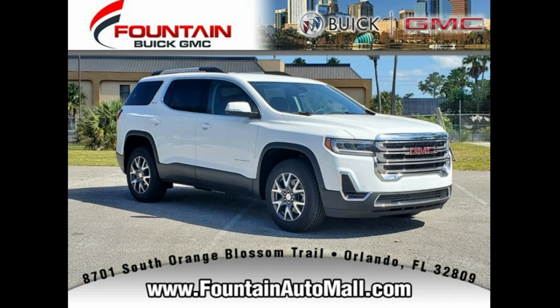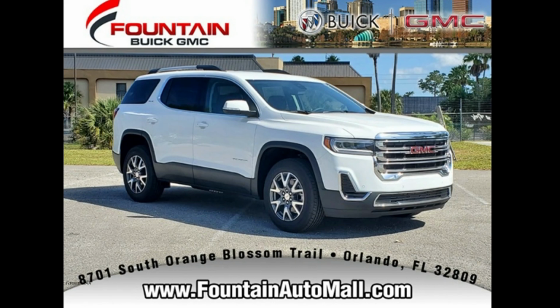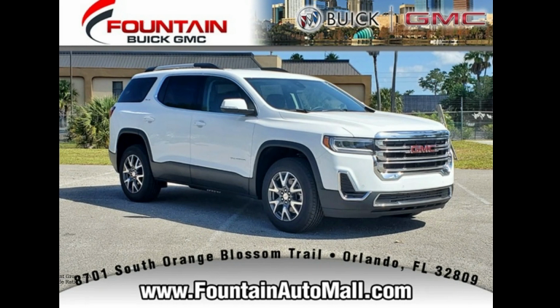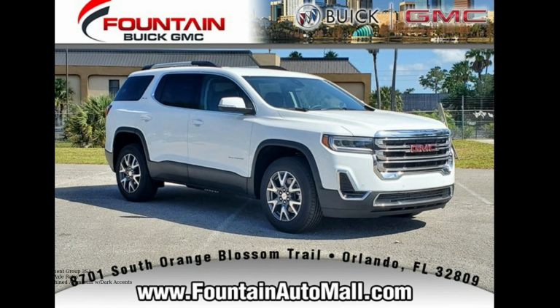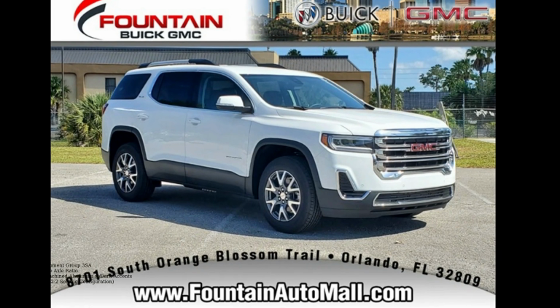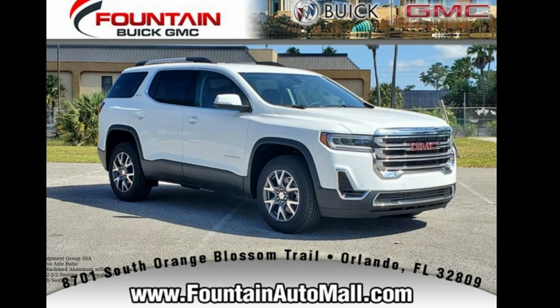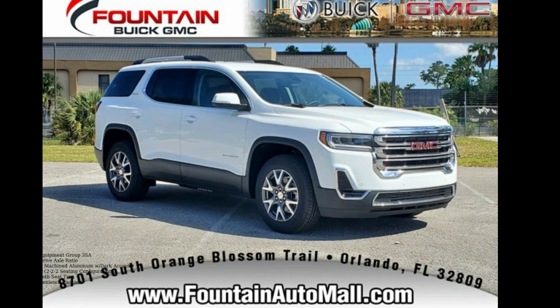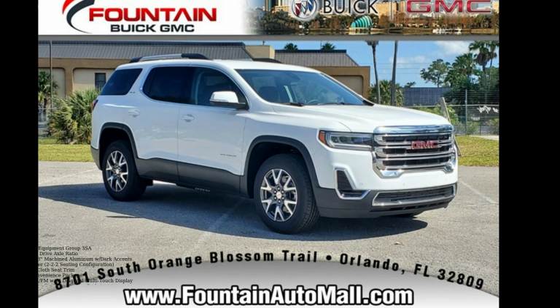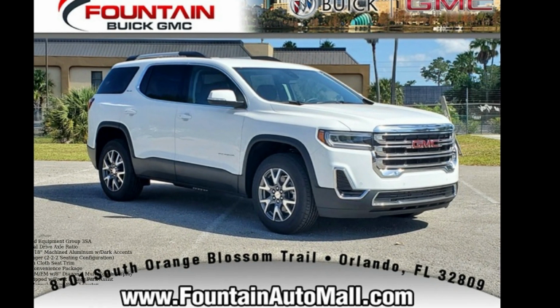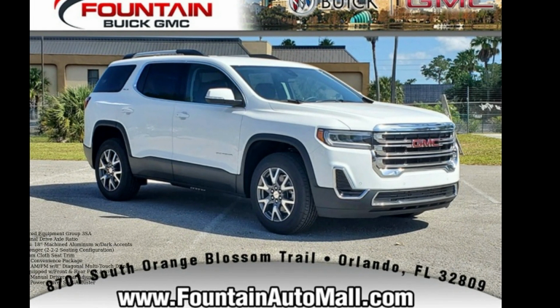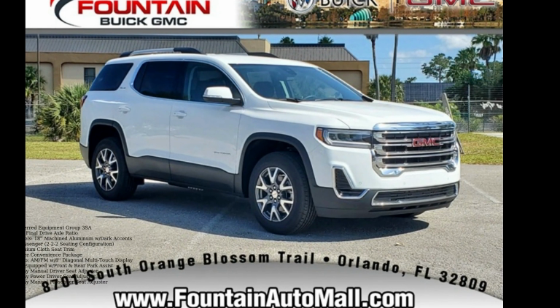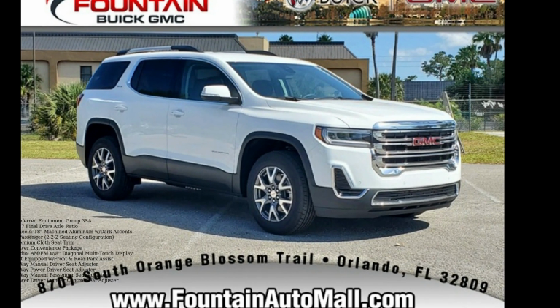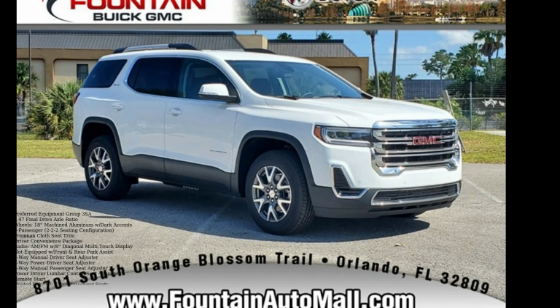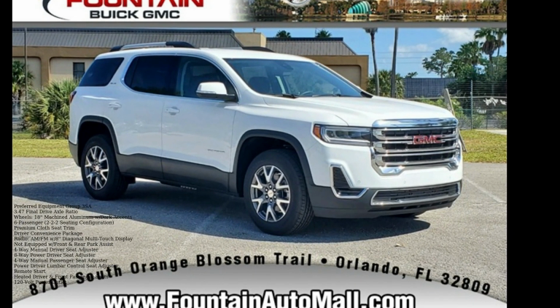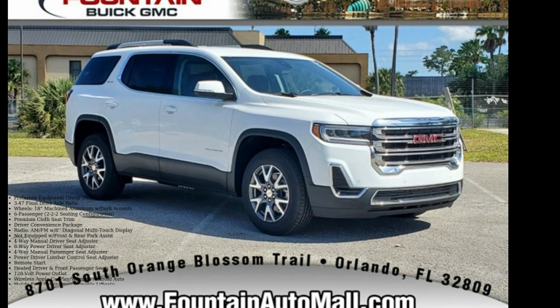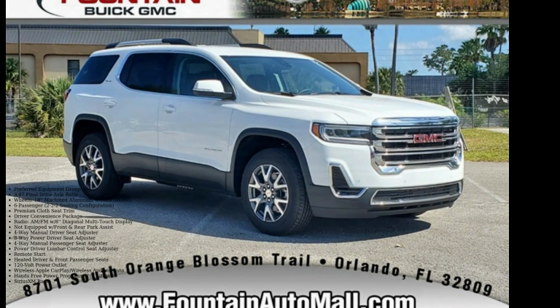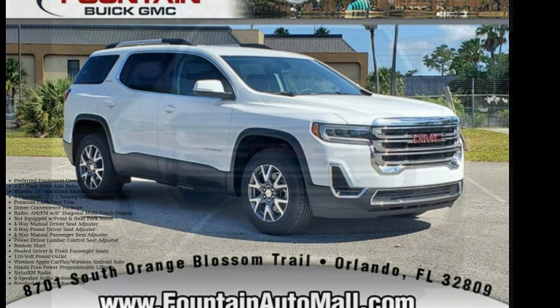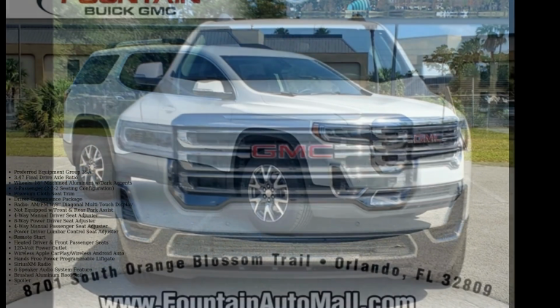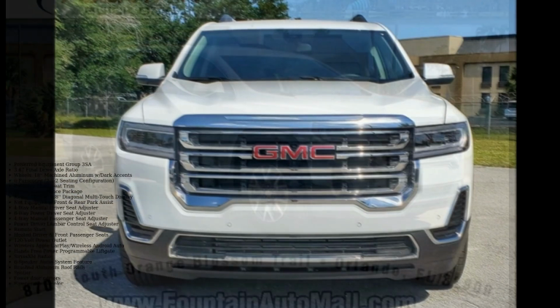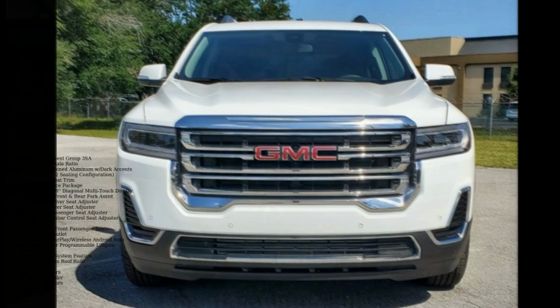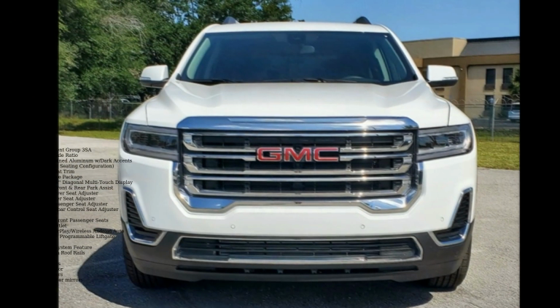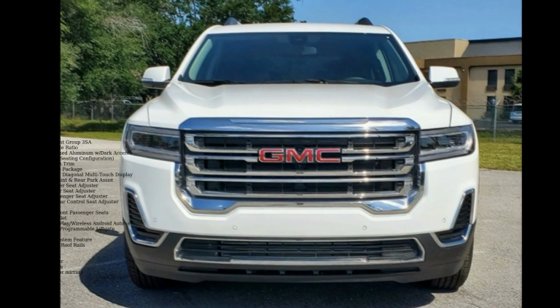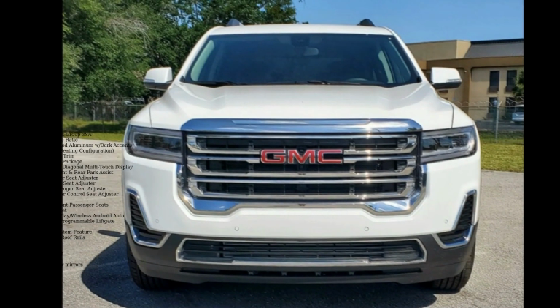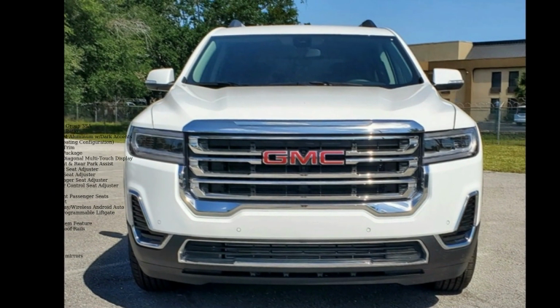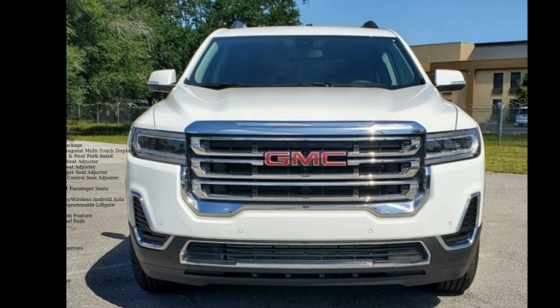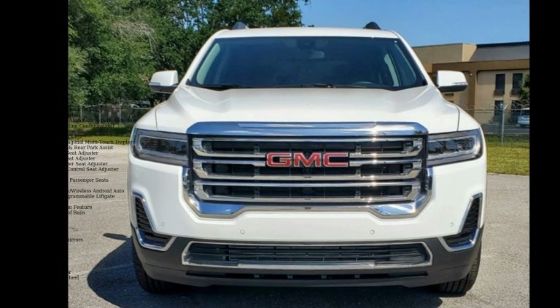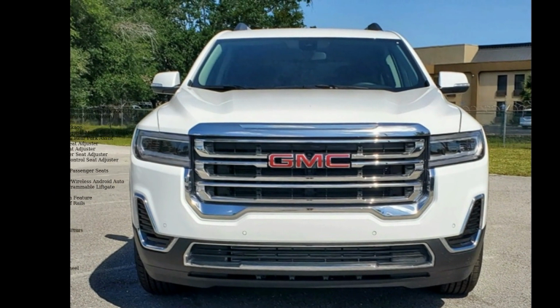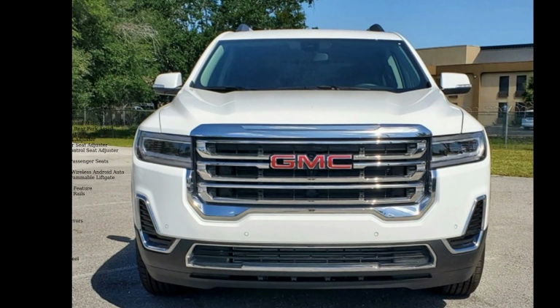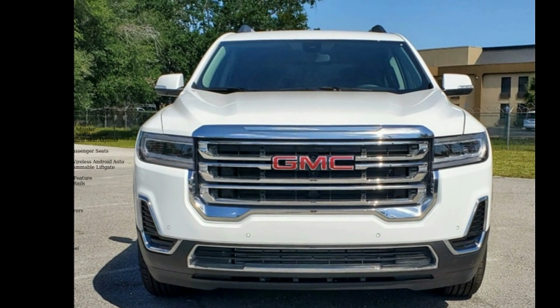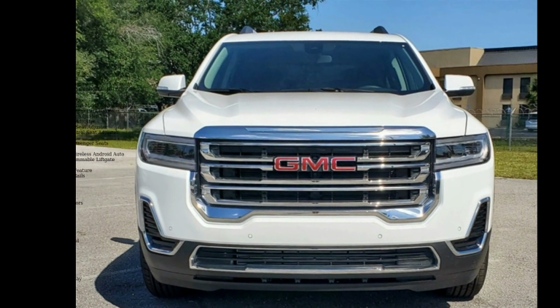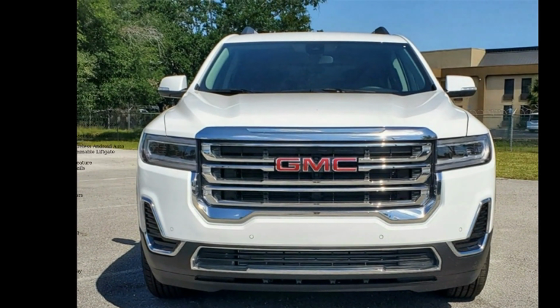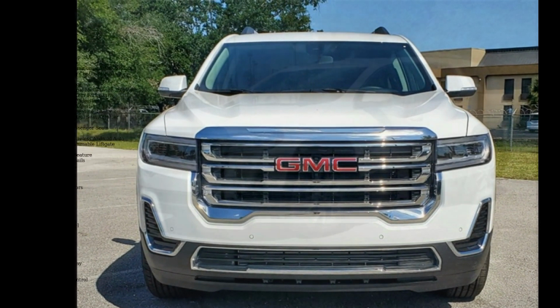Check out this GMC 2022 Acadia SLE. If you are looking for a first-rate auto, this one could be yours today.